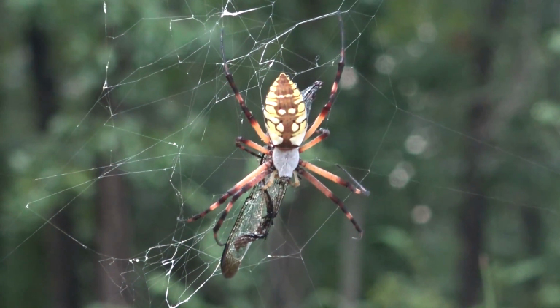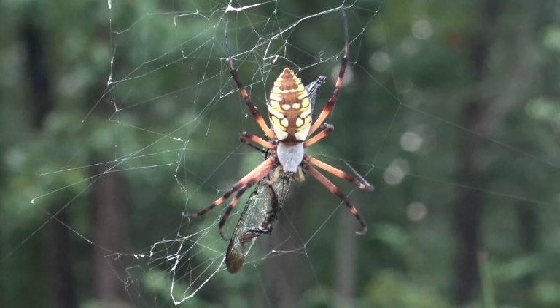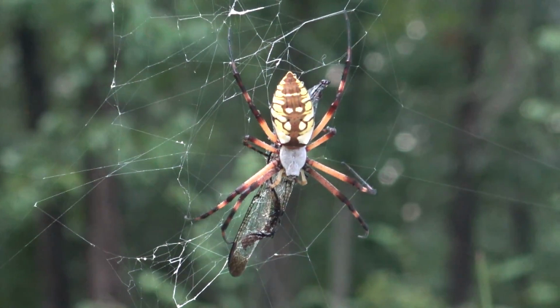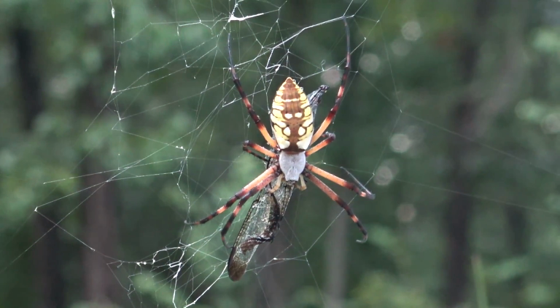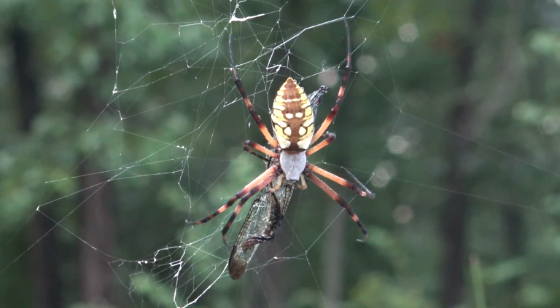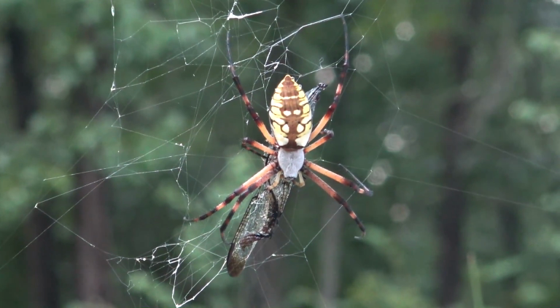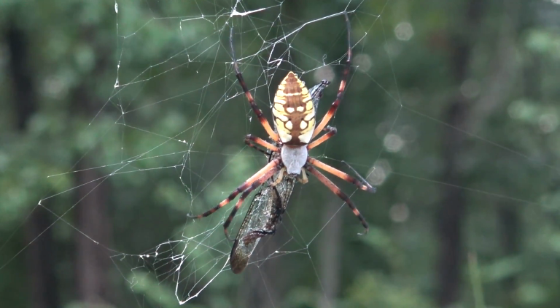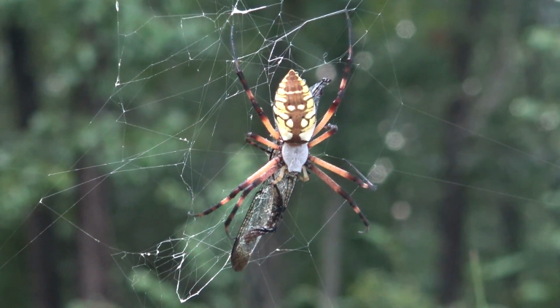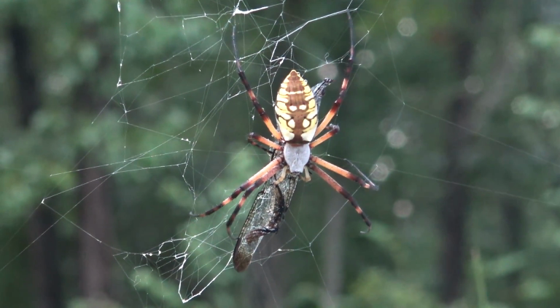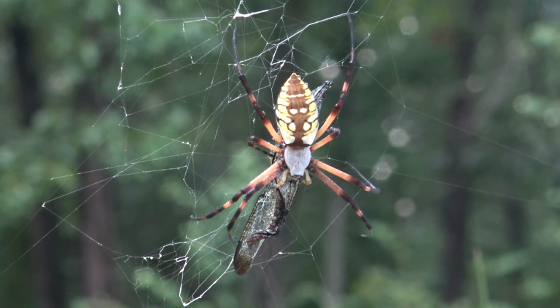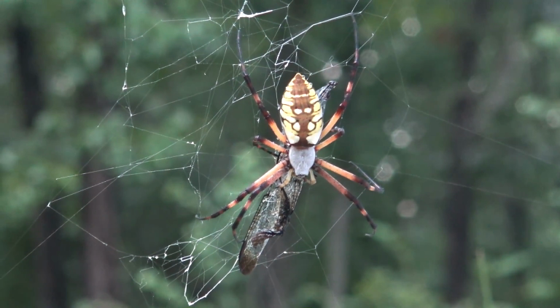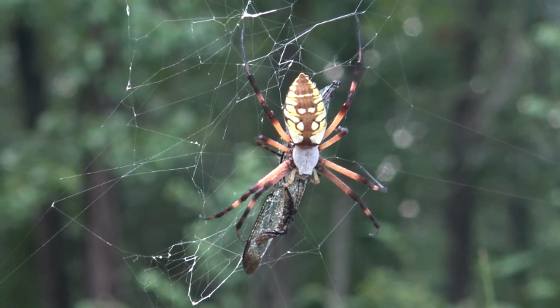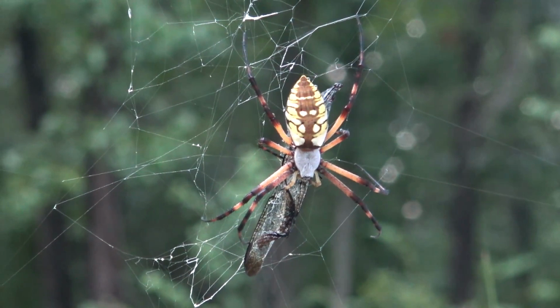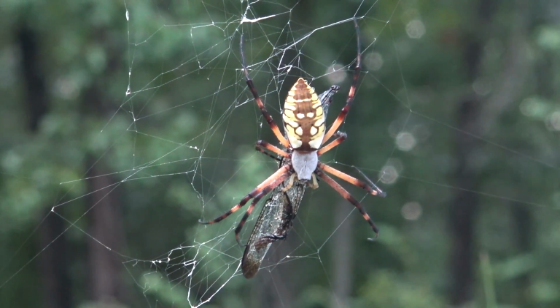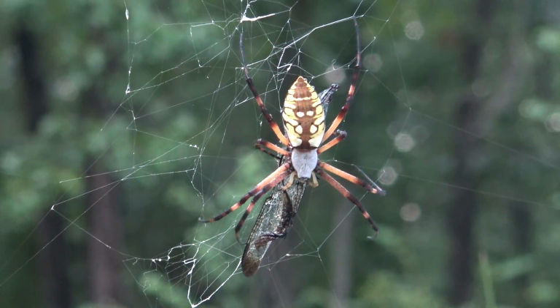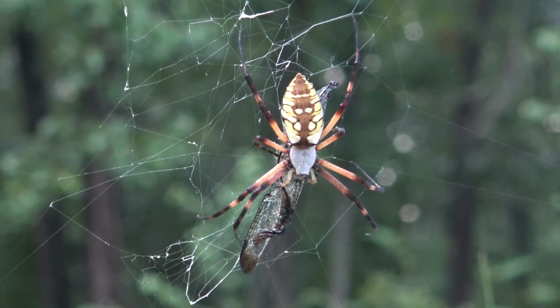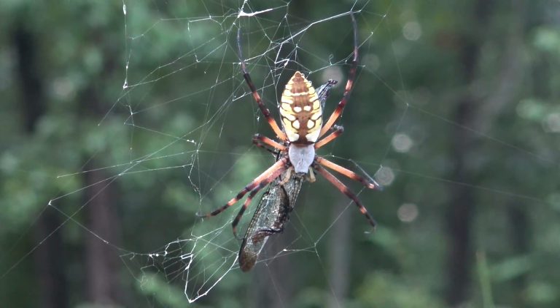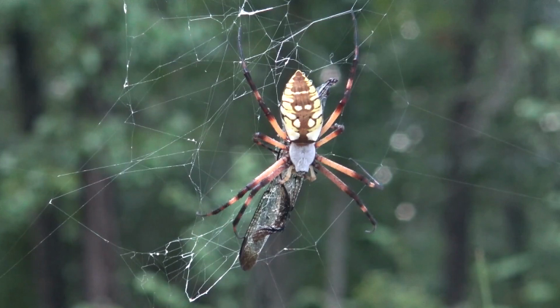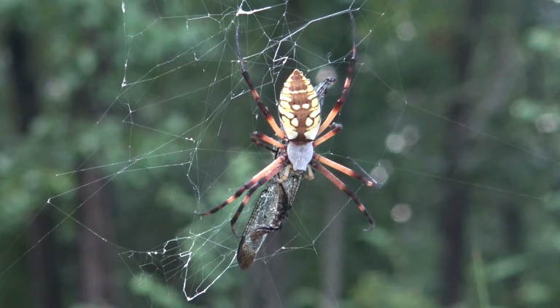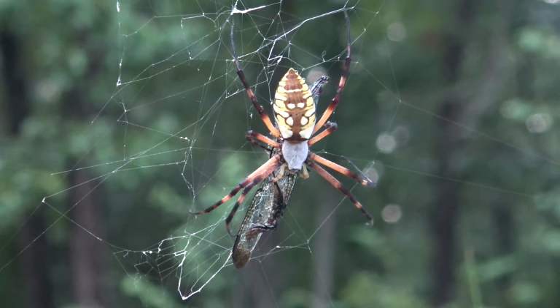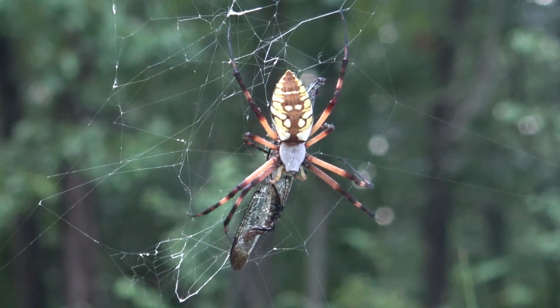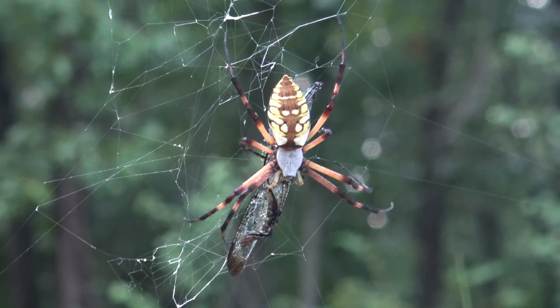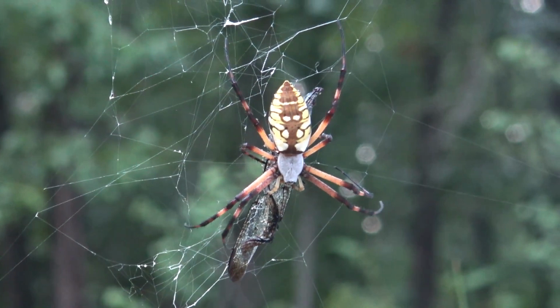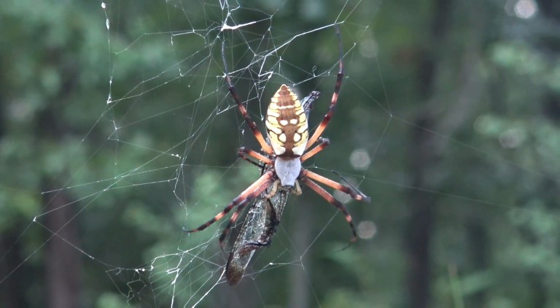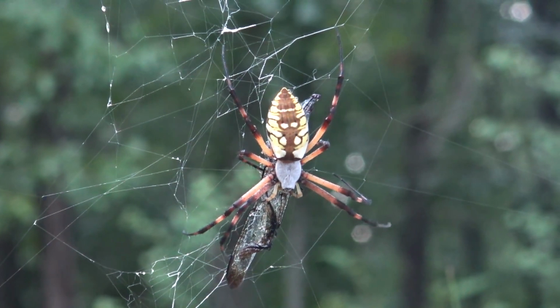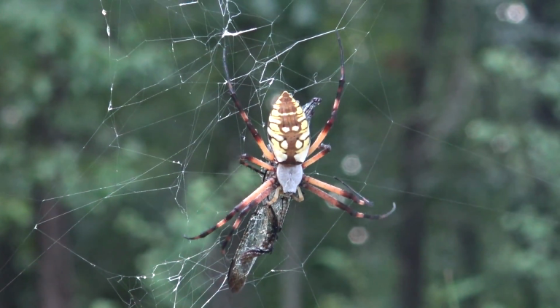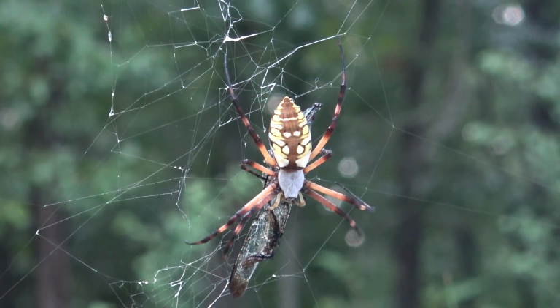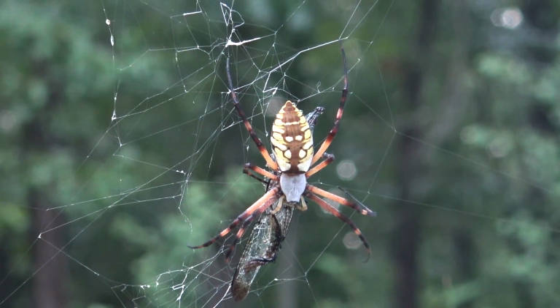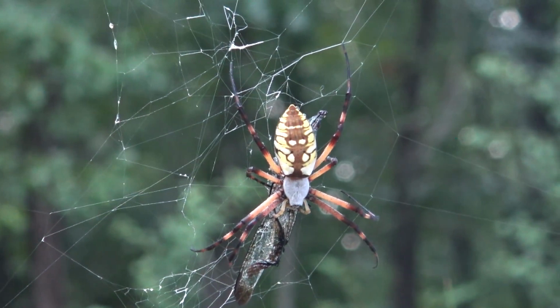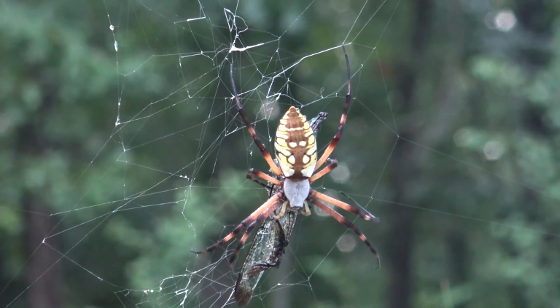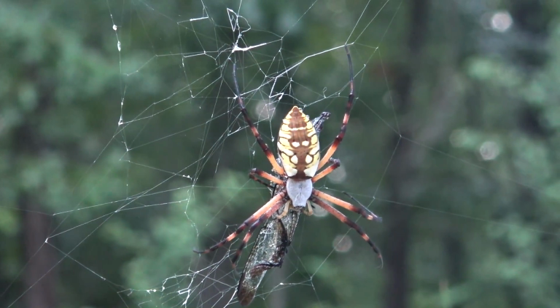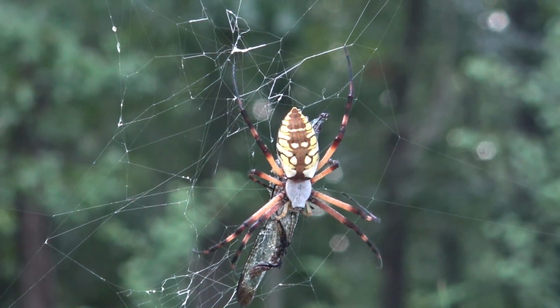What did he catch there, Elise? What is that? It looks like a dragonfly to me. Those look like dragonfly wings. Whoa, look at him — he's like waving.